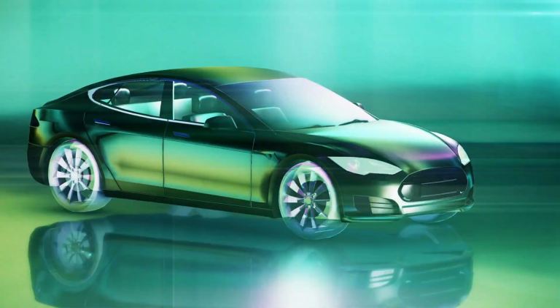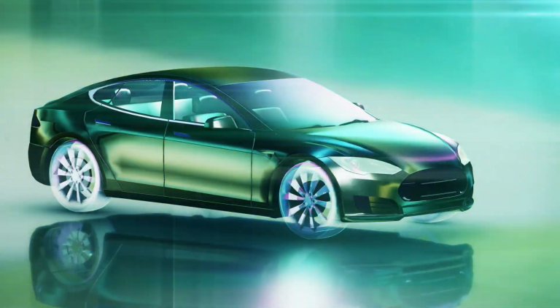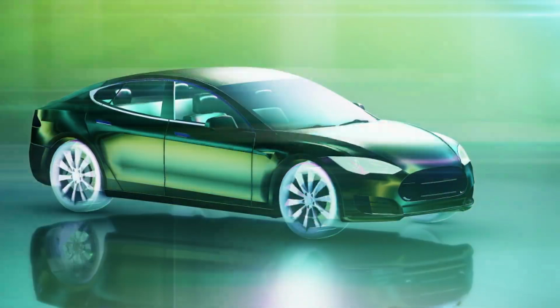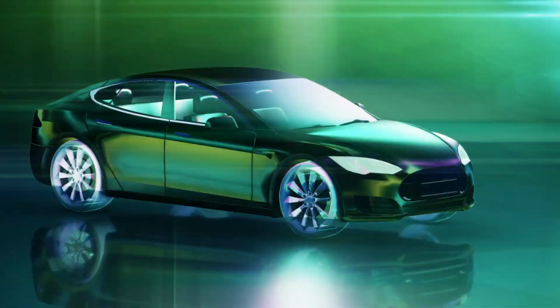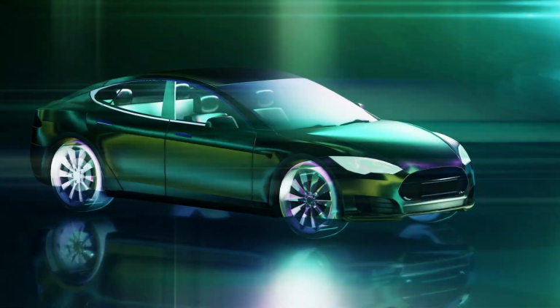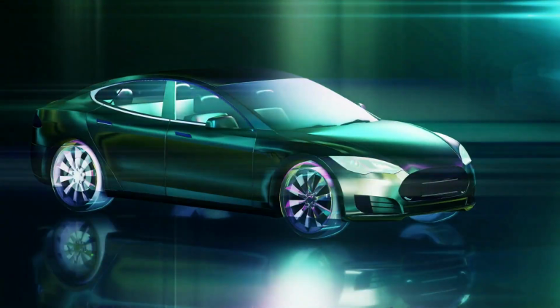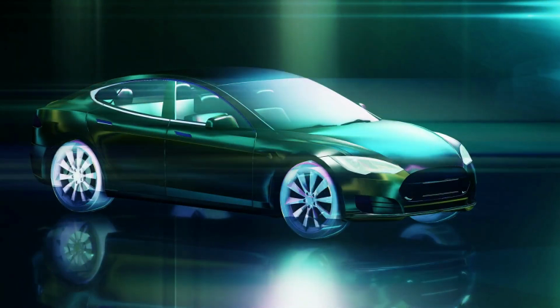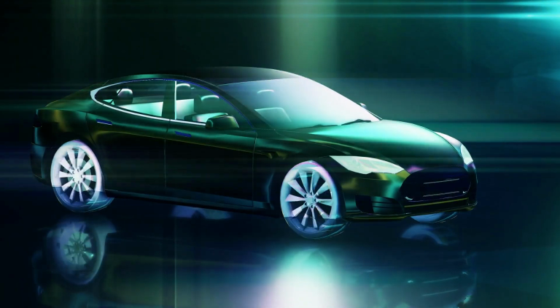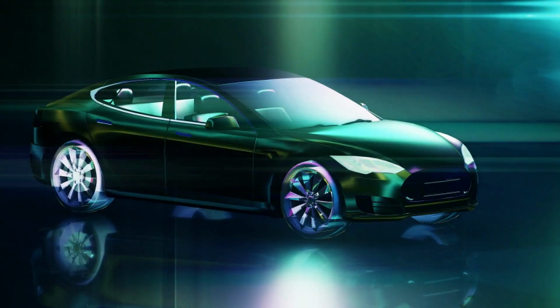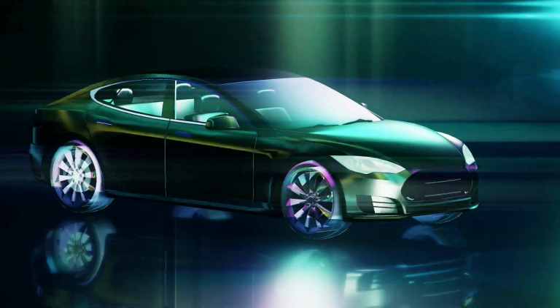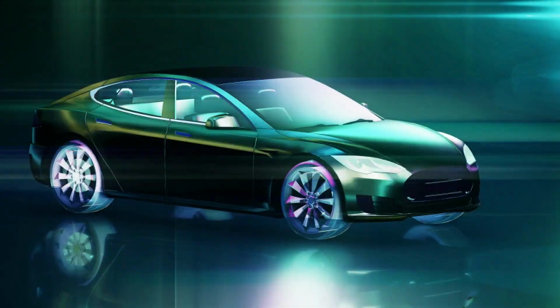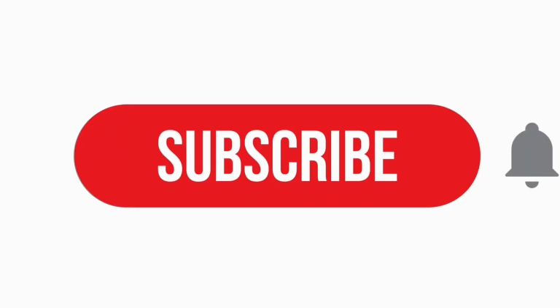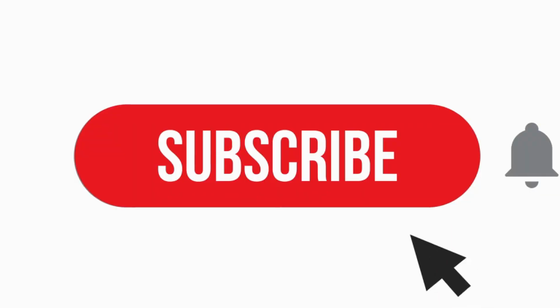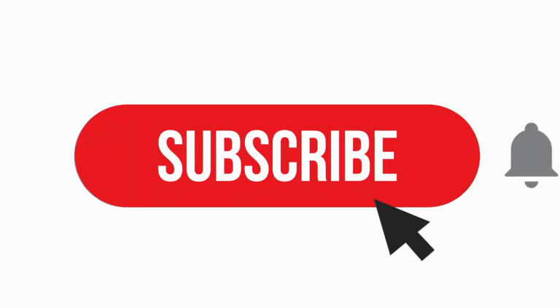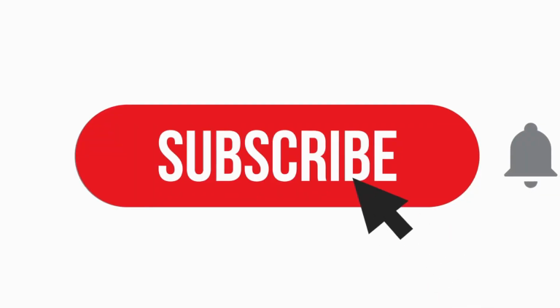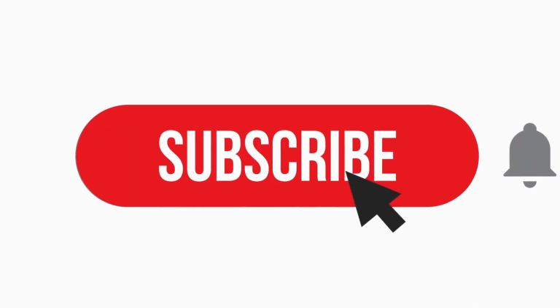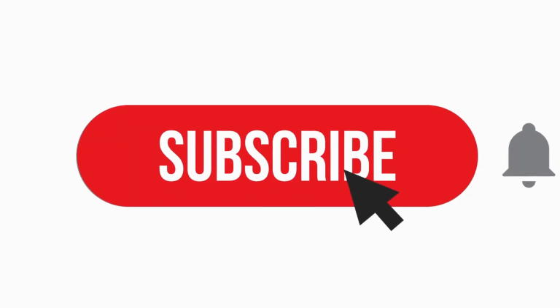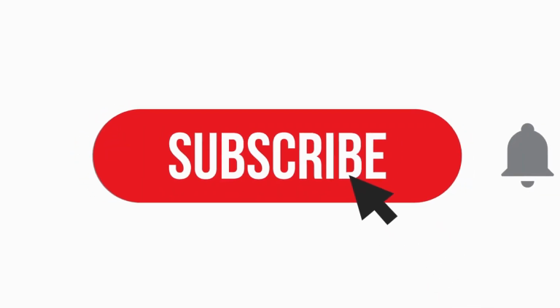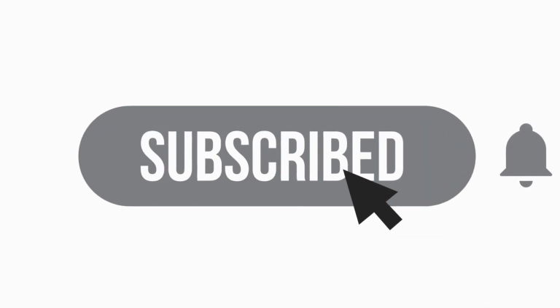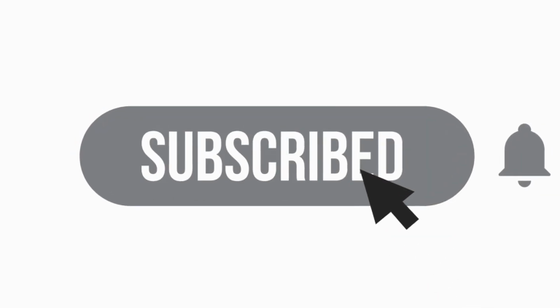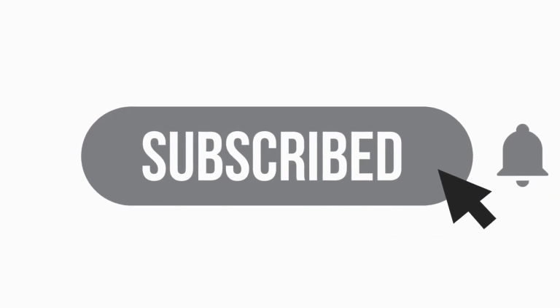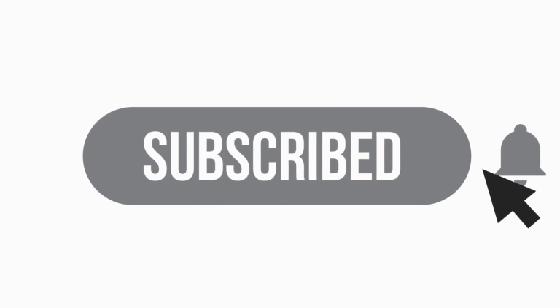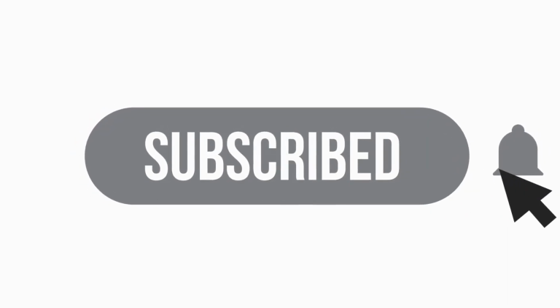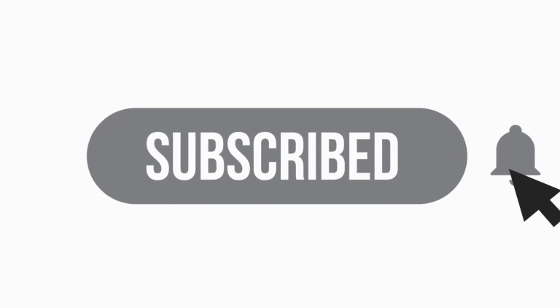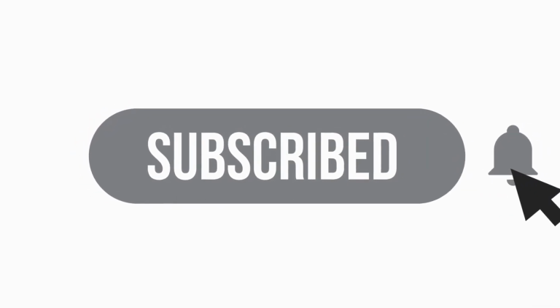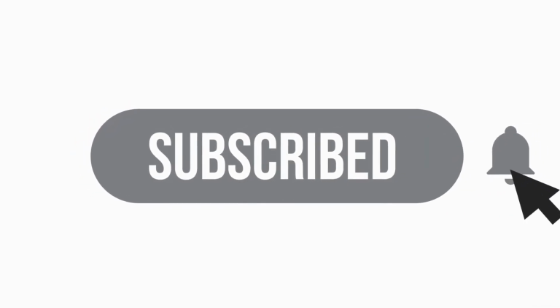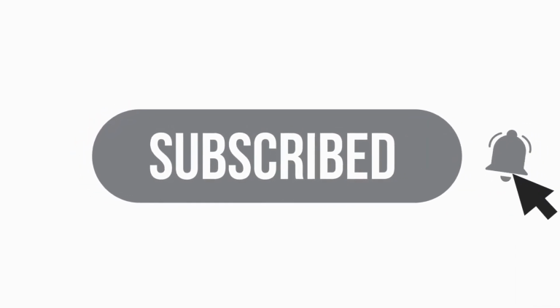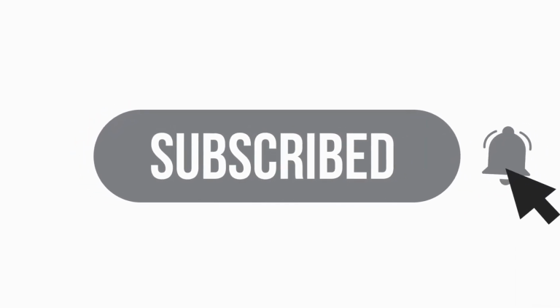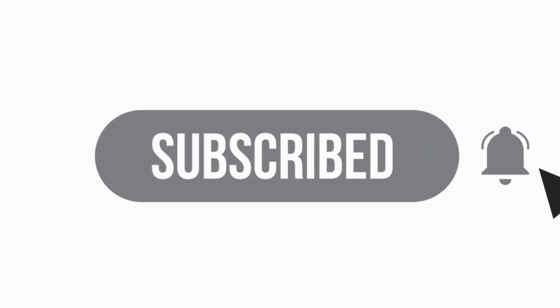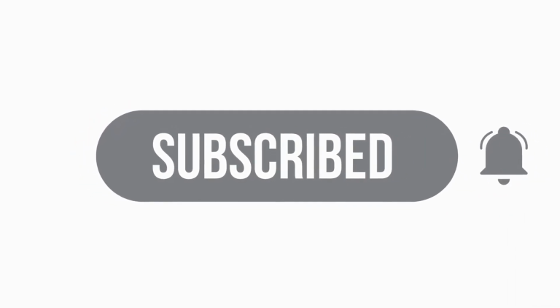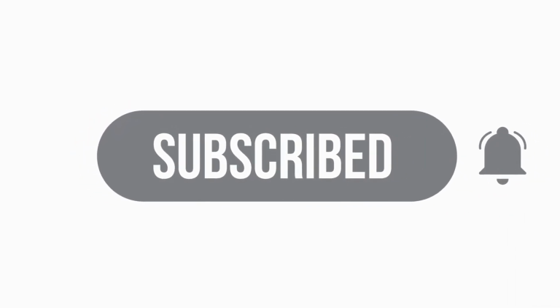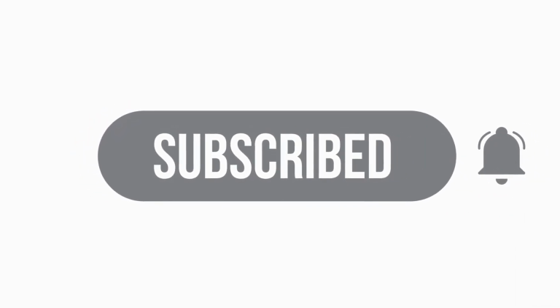That's it for today's episode of Axlewise. Don't forget to subscribe and keep revving those engines.